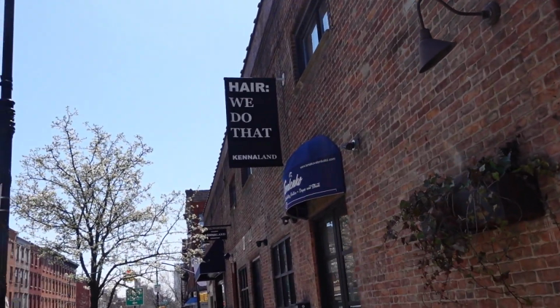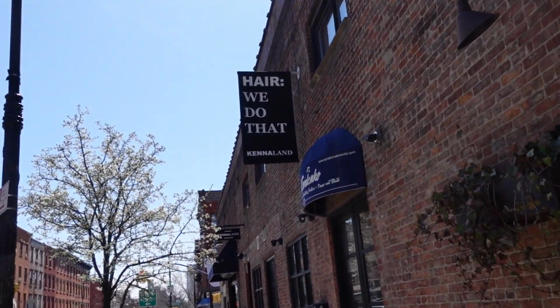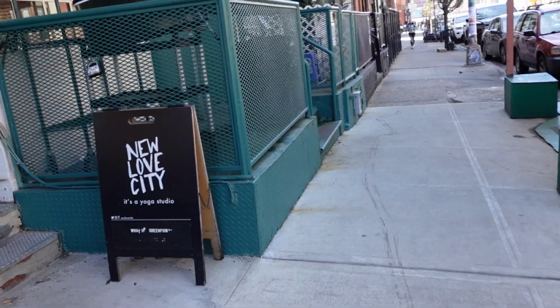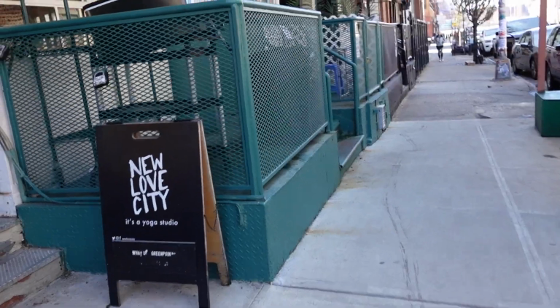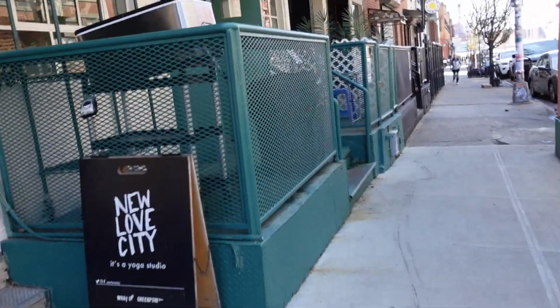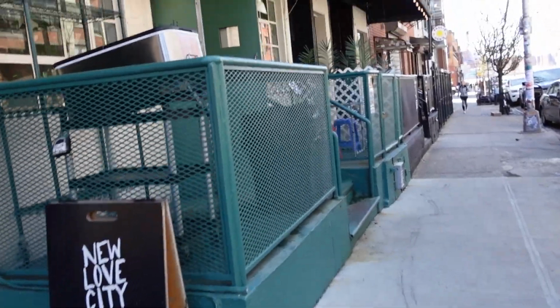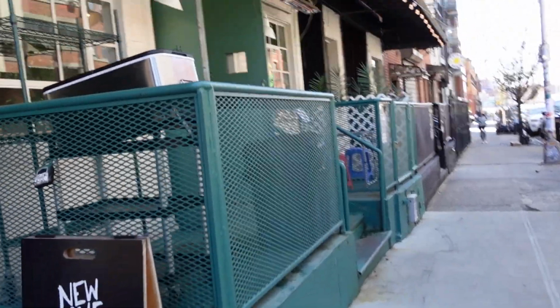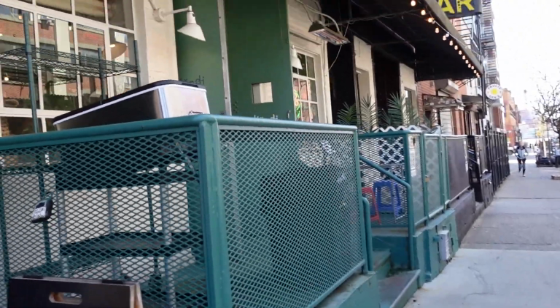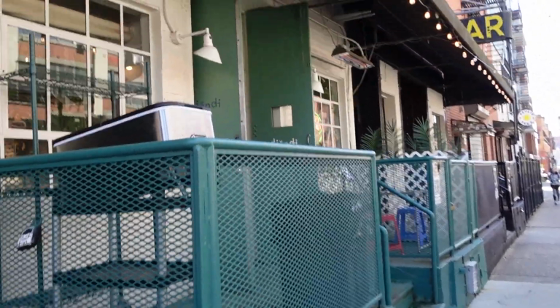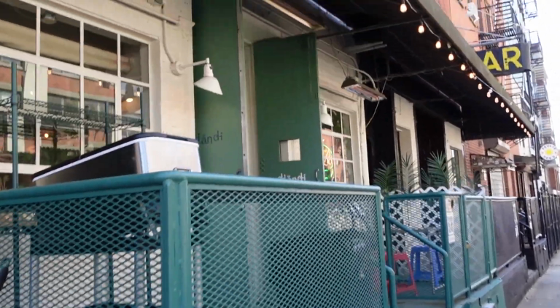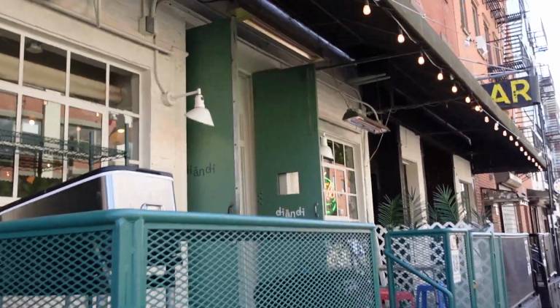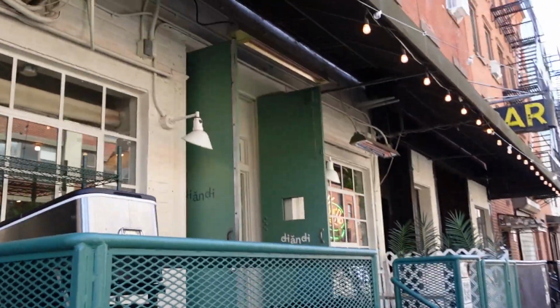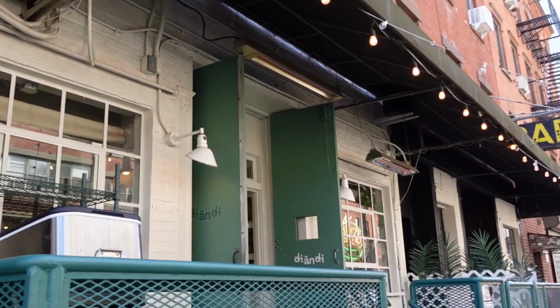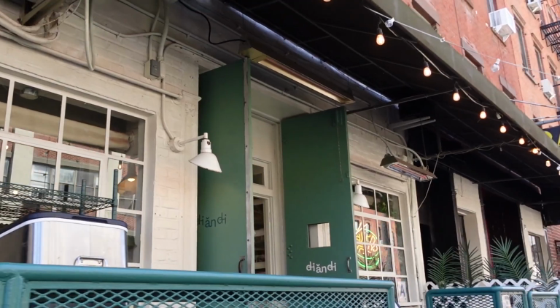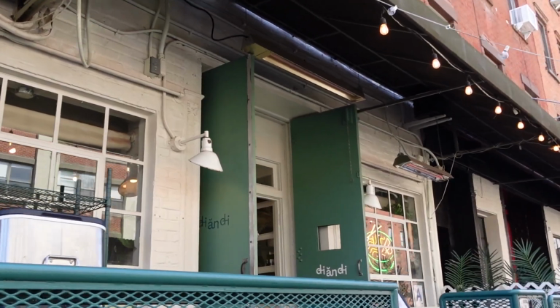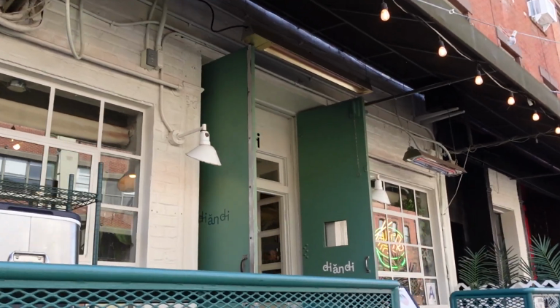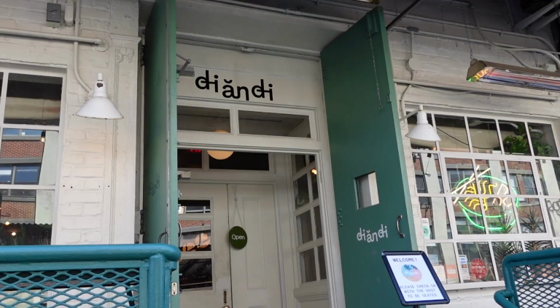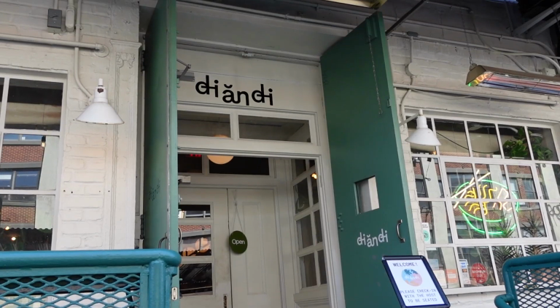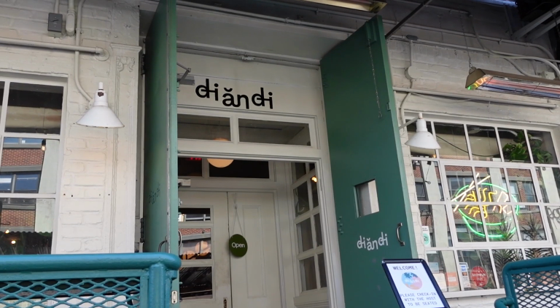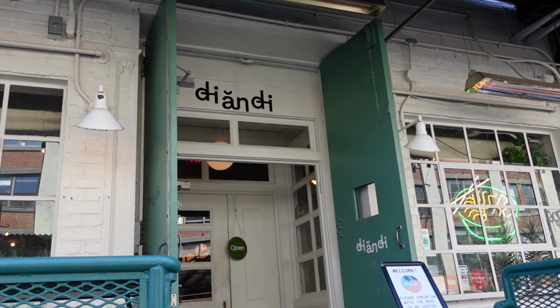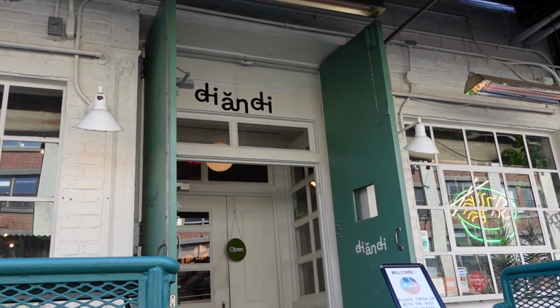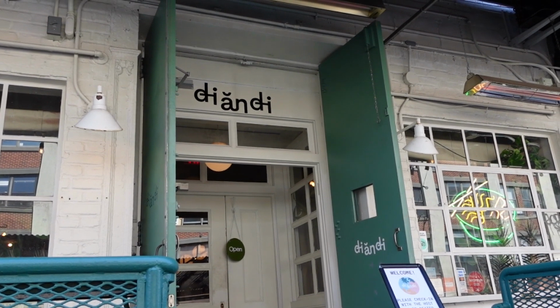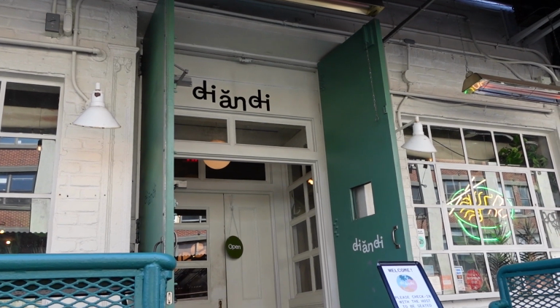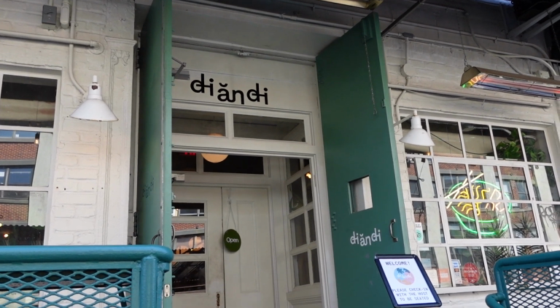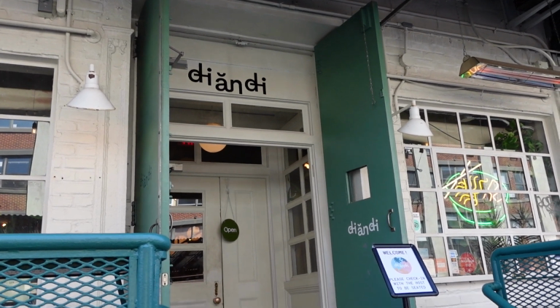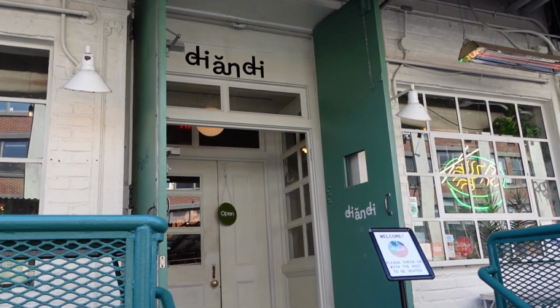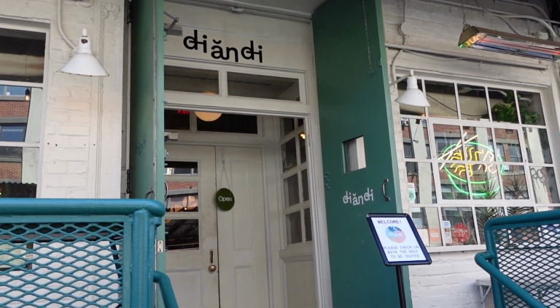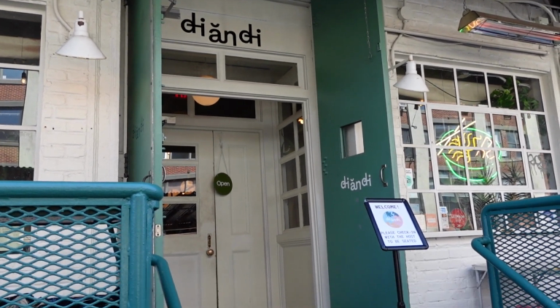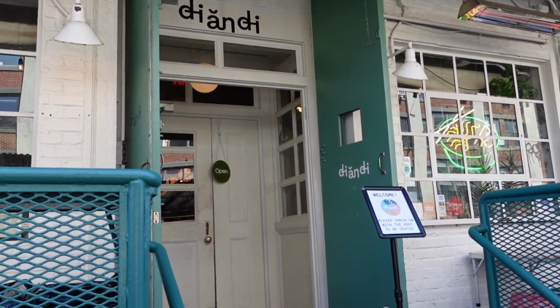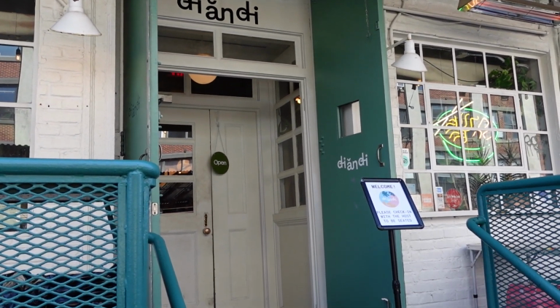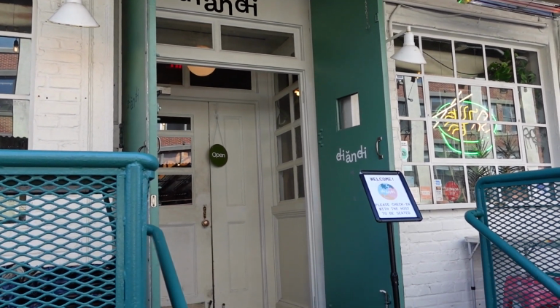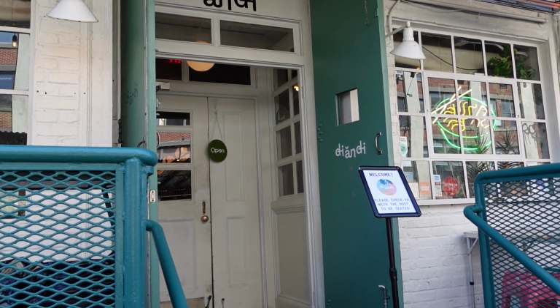My boyfriend and I wanted to grab lunch here at the Yondi, but they had an hour-long wait, so we put our names down and headed out to kill some time.